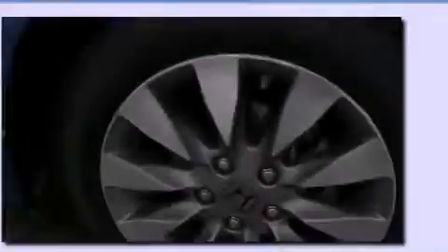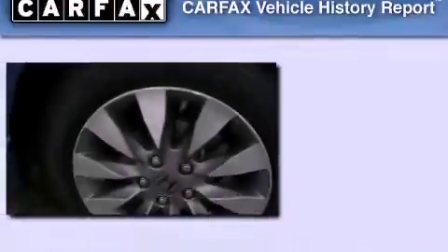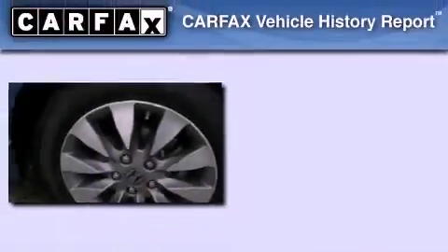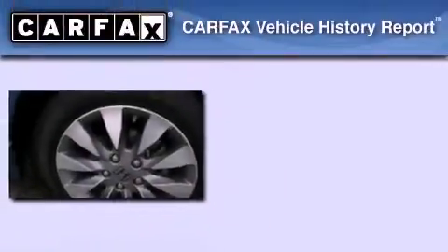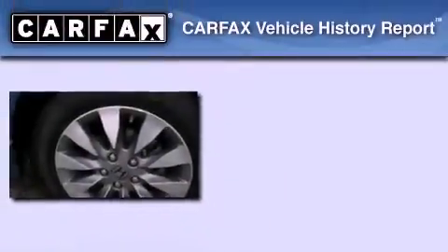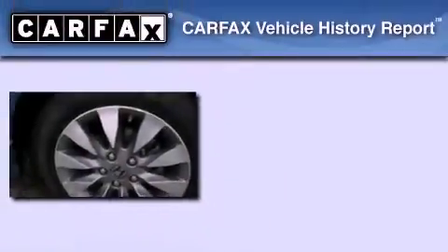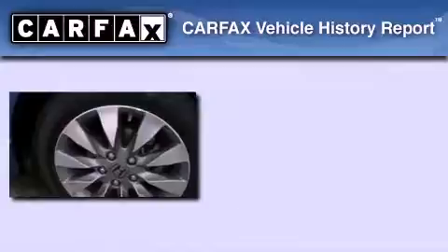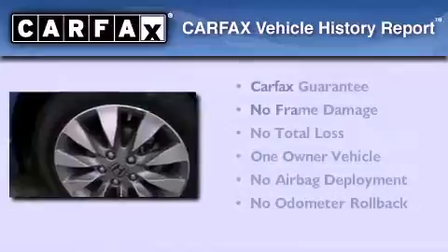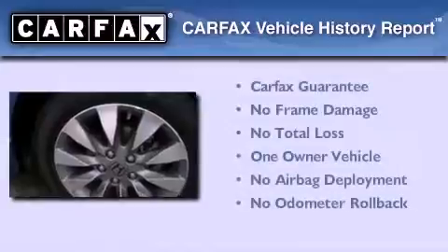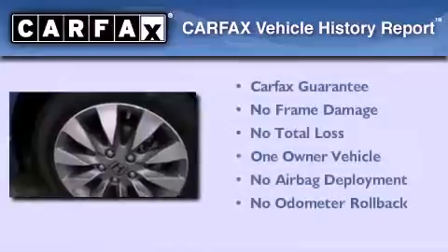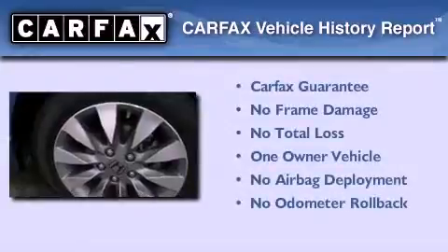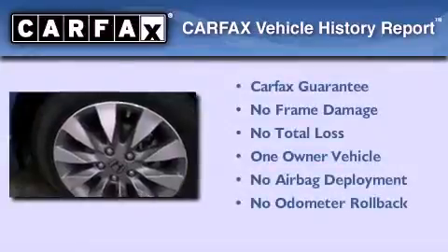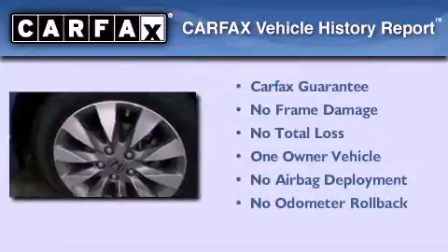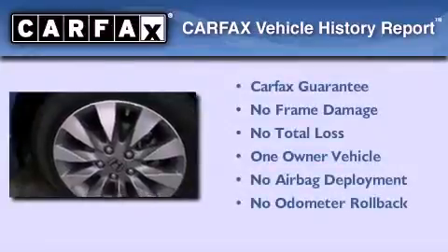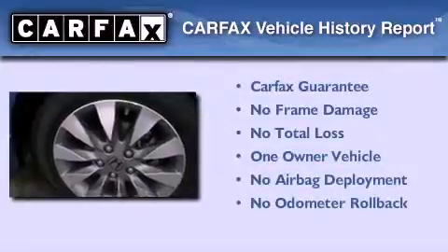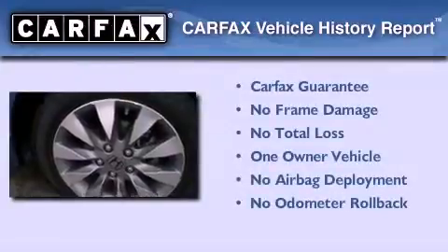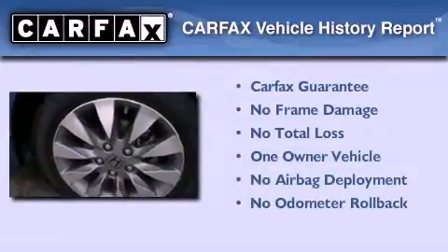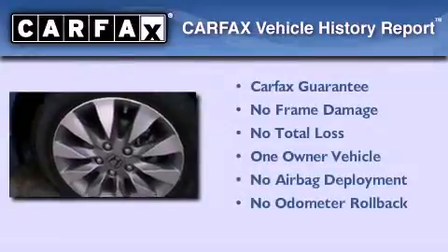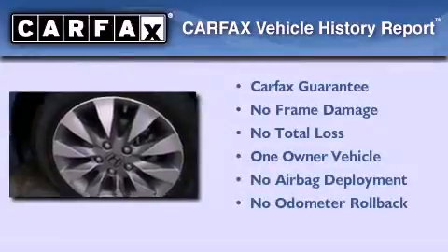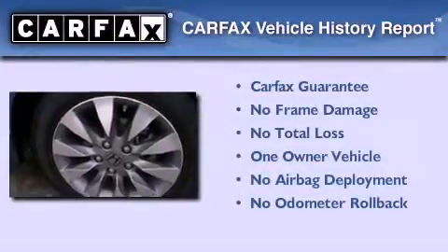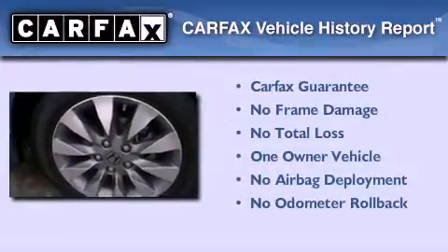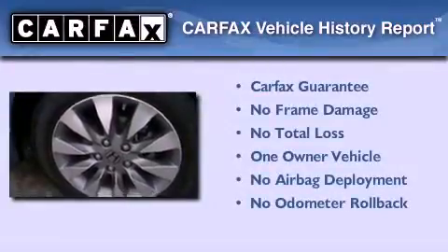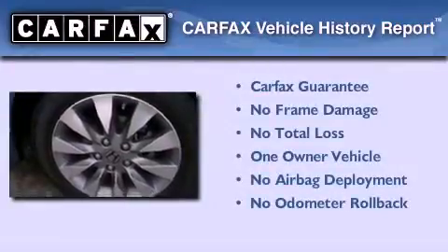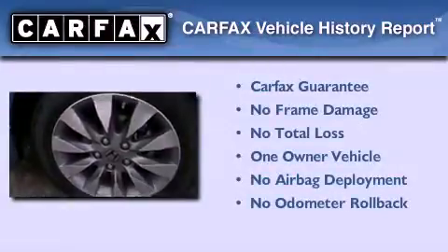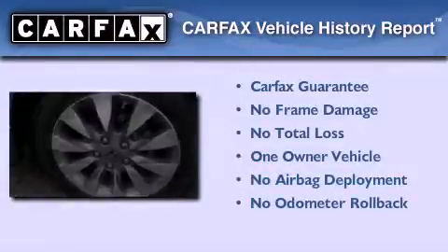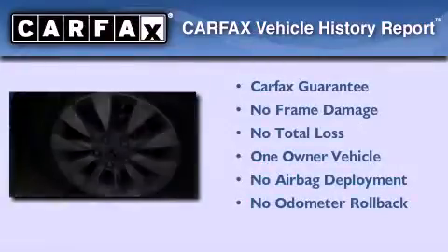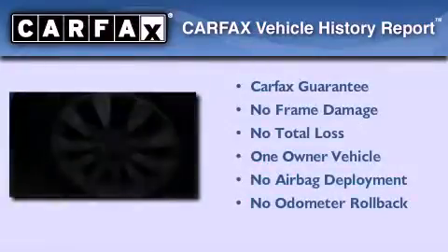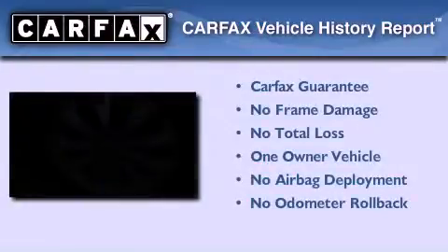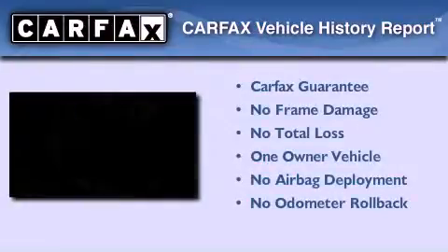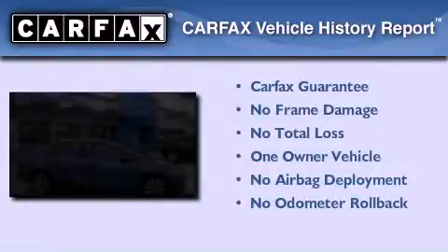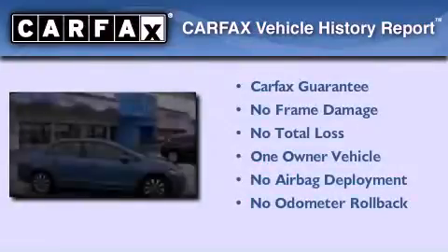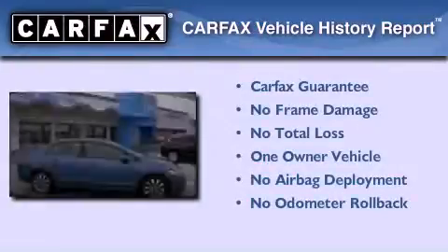This Honda has had only one owner and it qualifies for the Carfax Buy Back Guarantee.